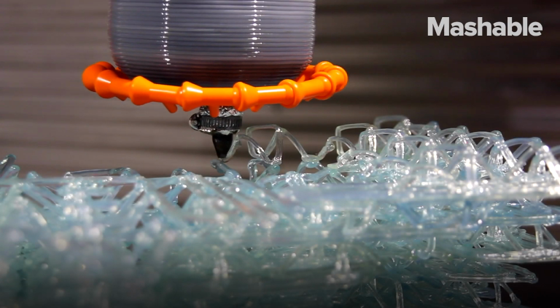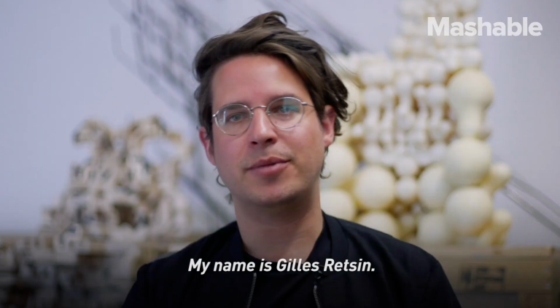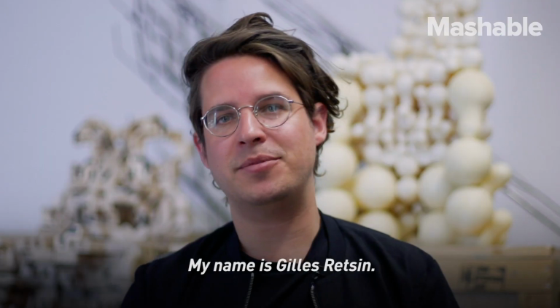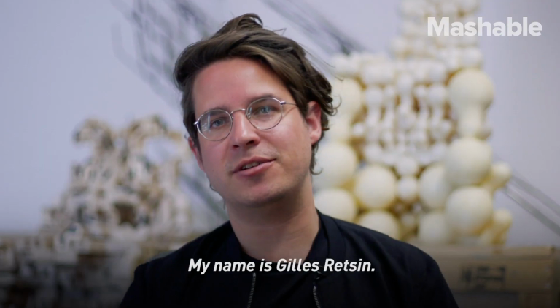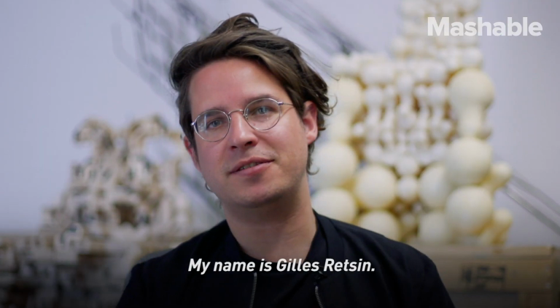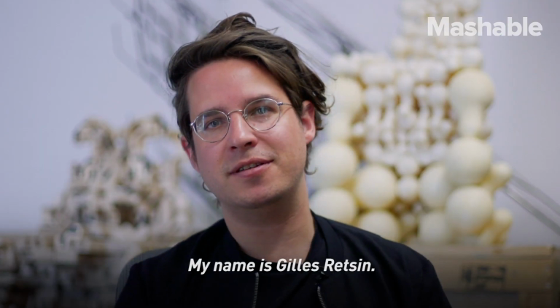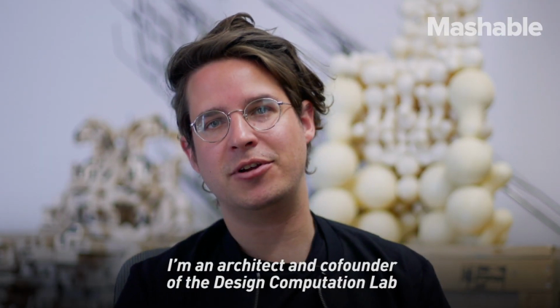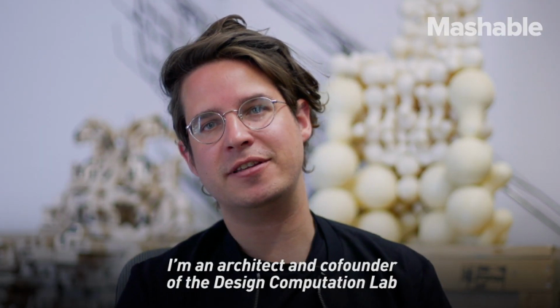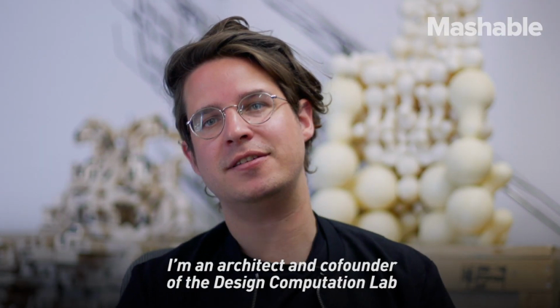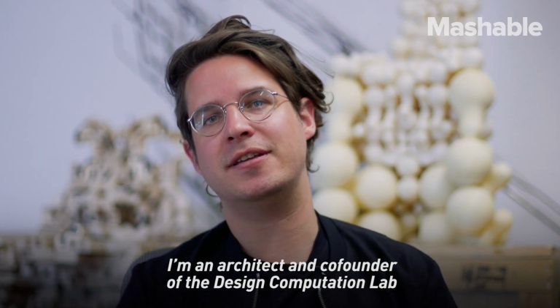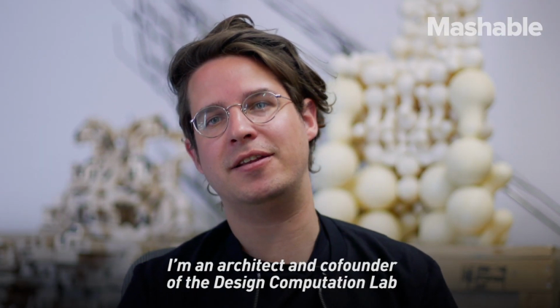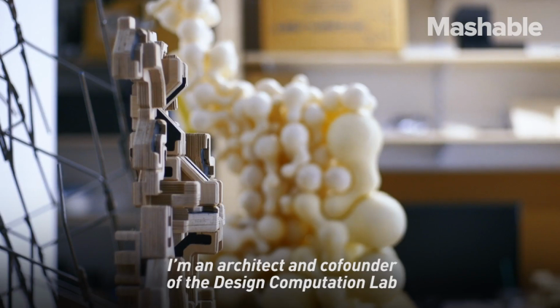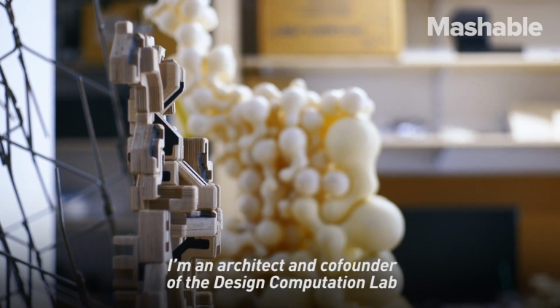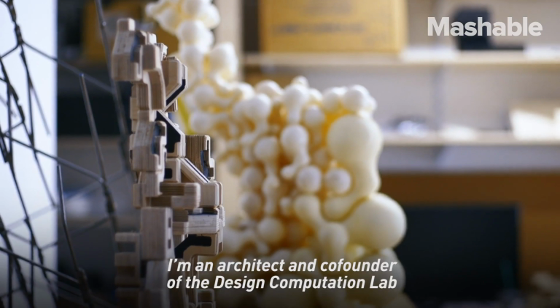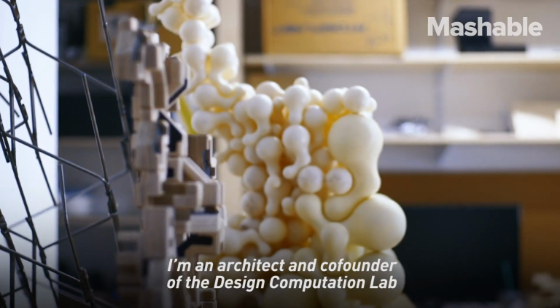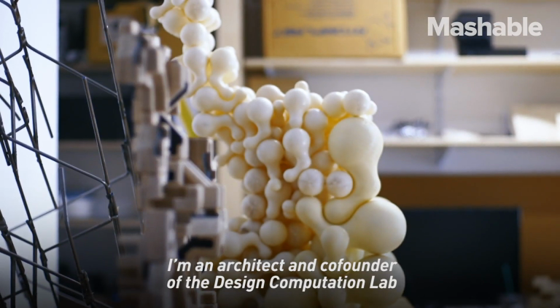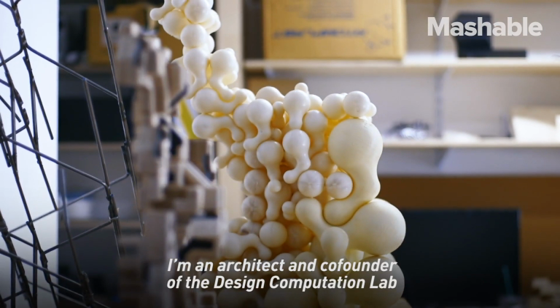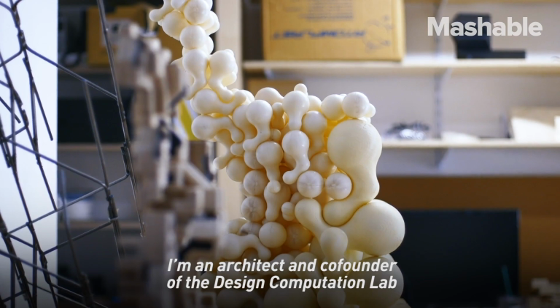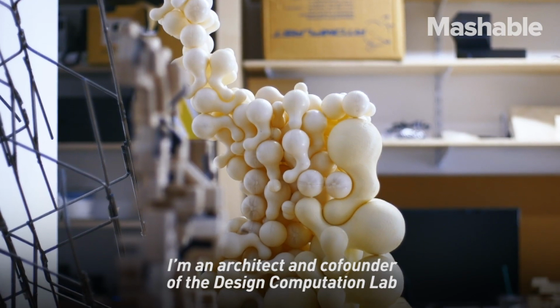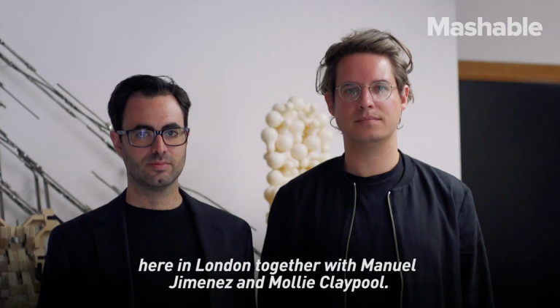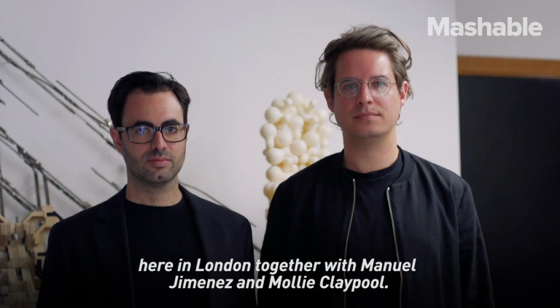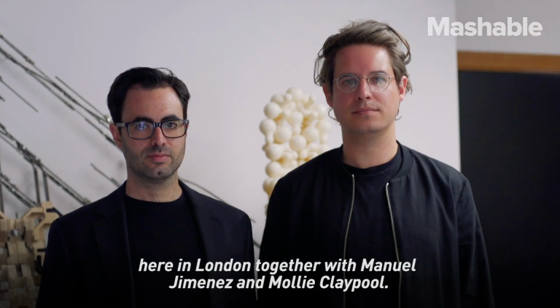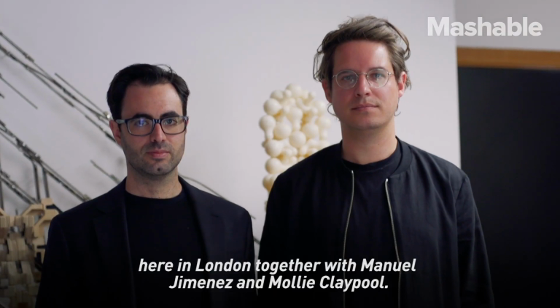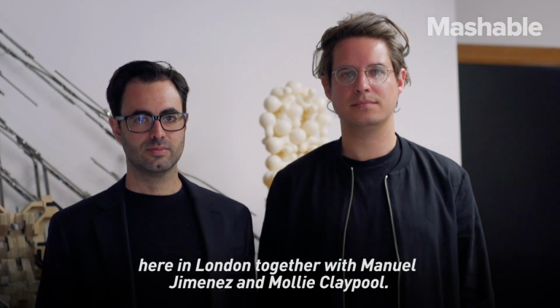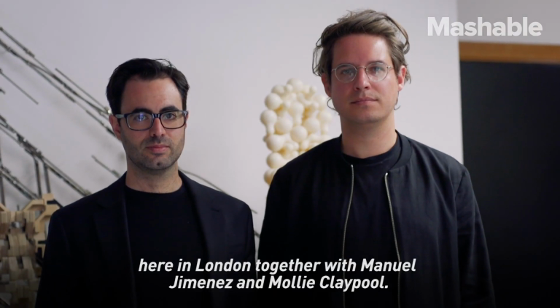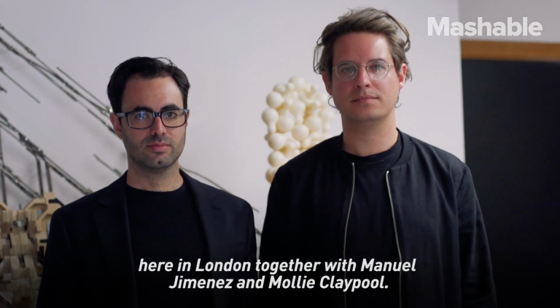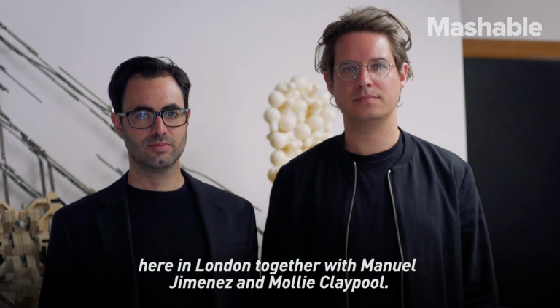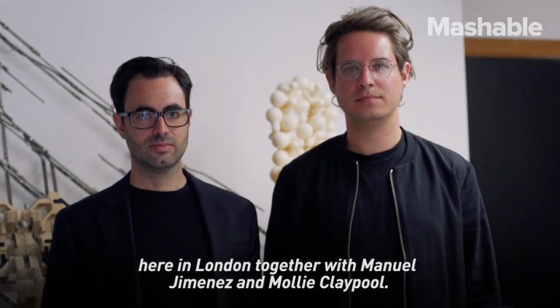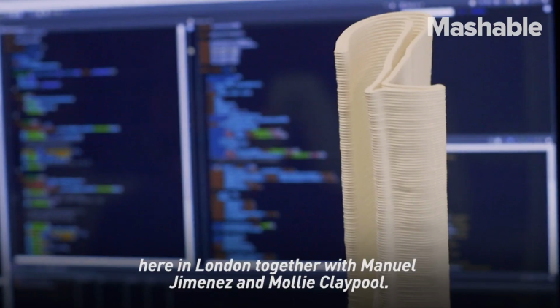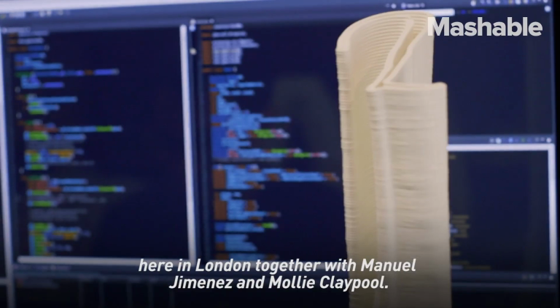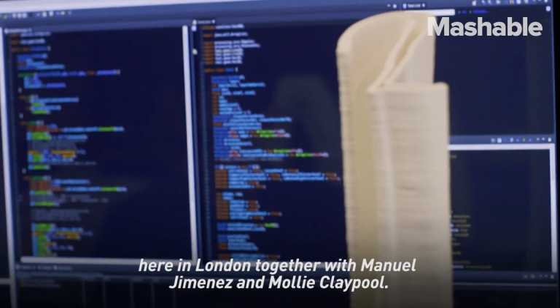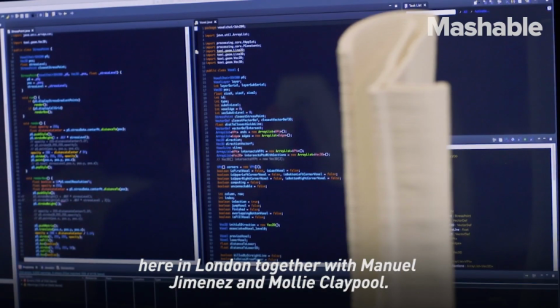My name is Gilles Retson. I'm an architect and co-founder of the Design Computation Lab here in London, together with Manuel Huones and Molly Claypool.